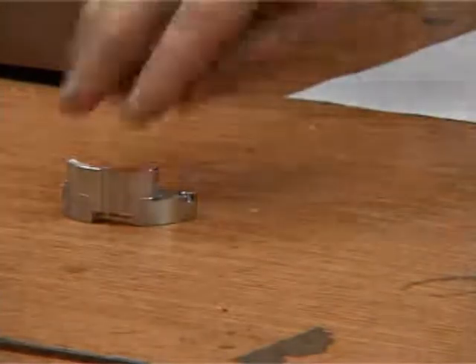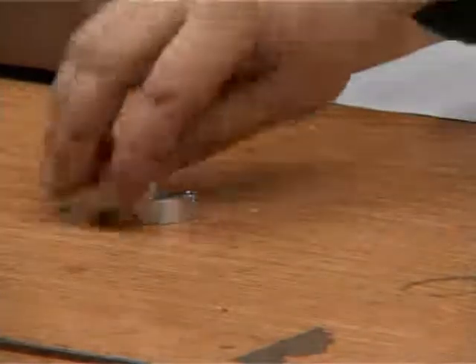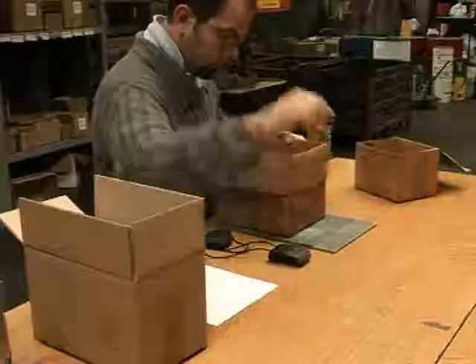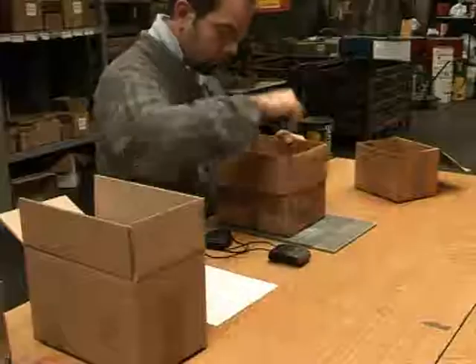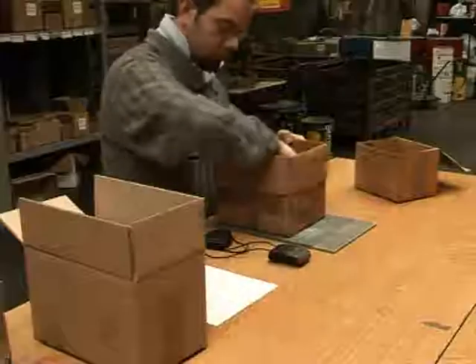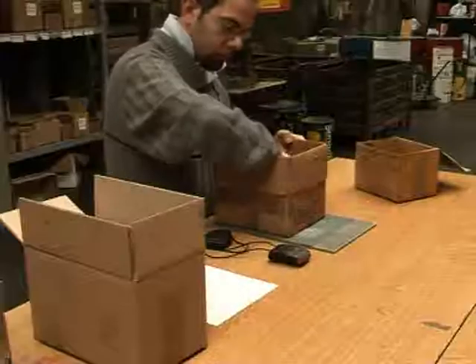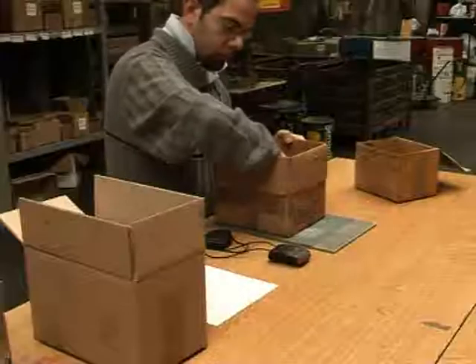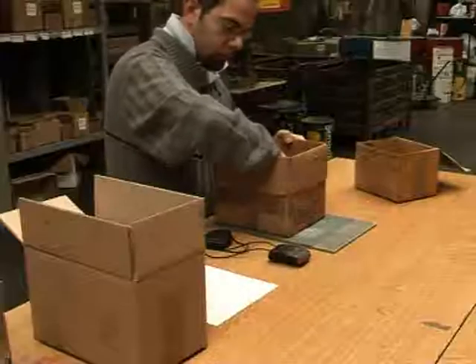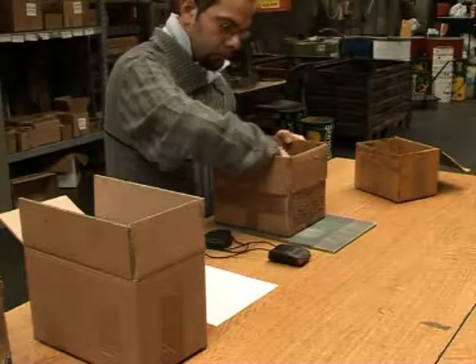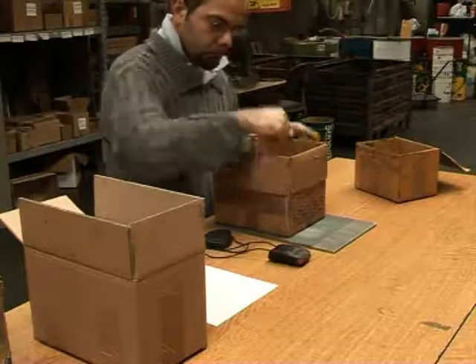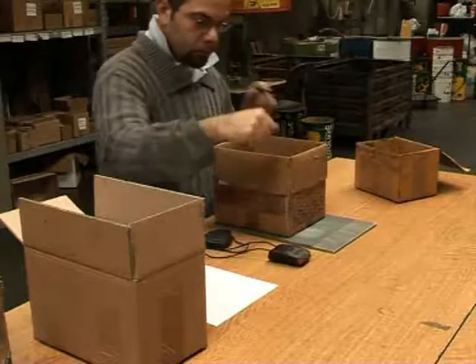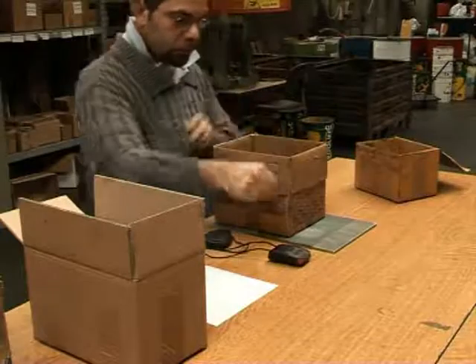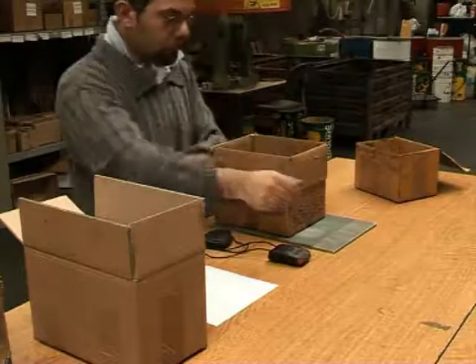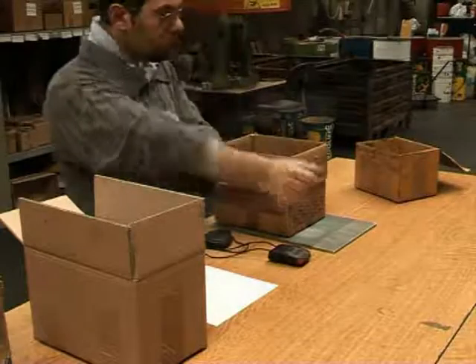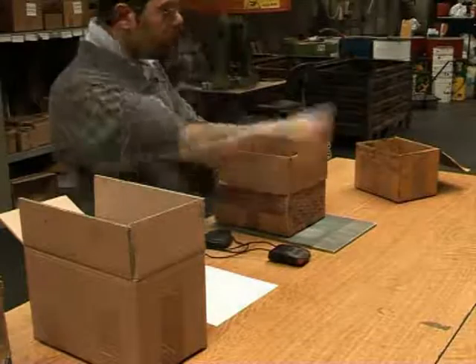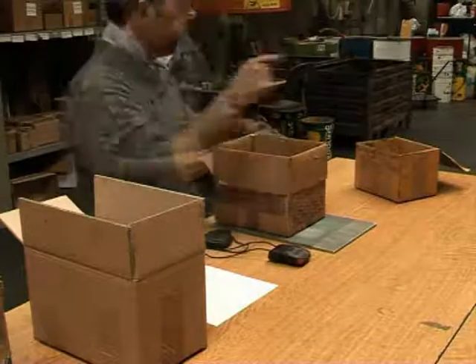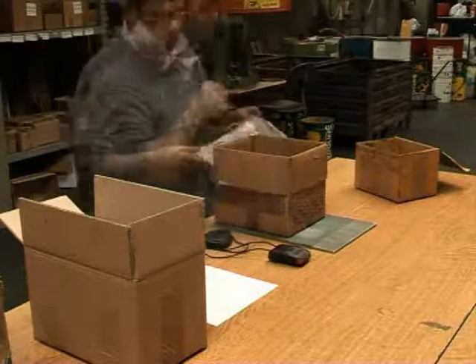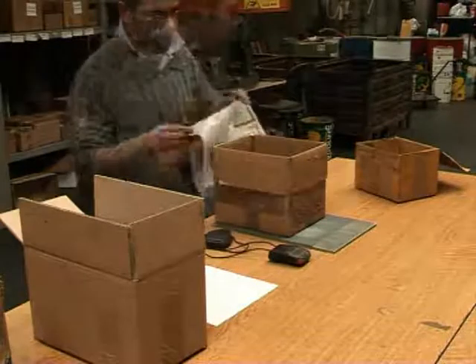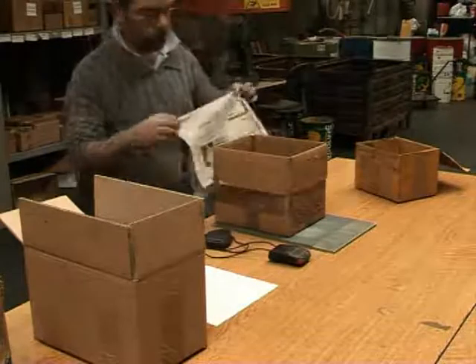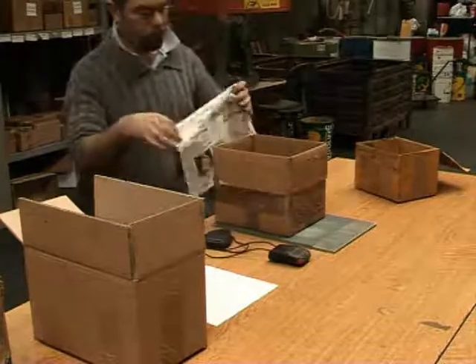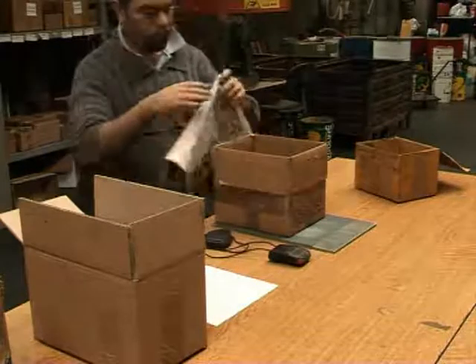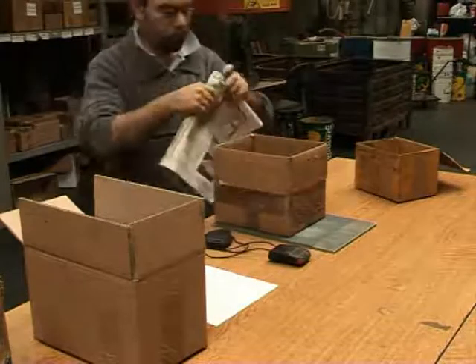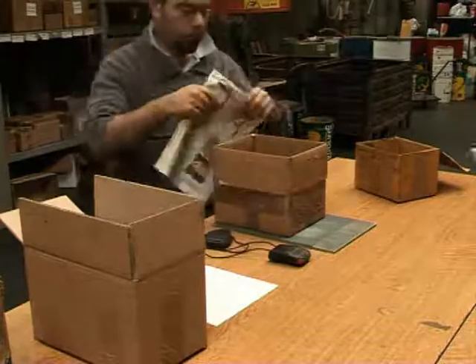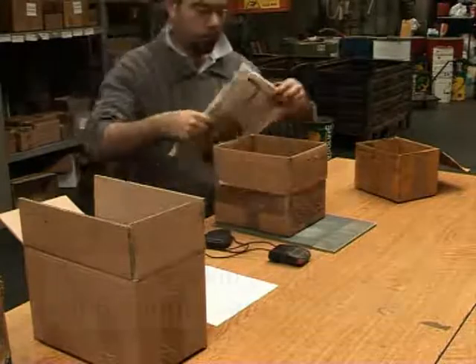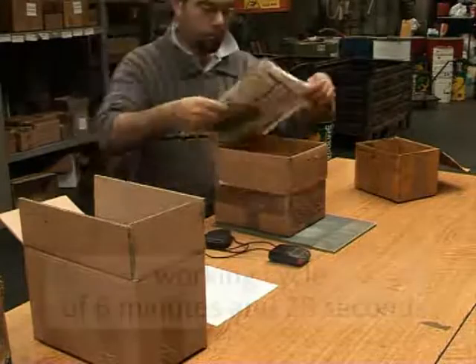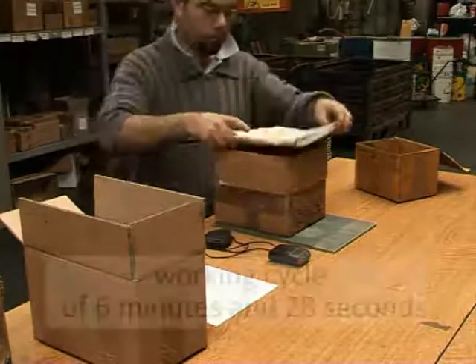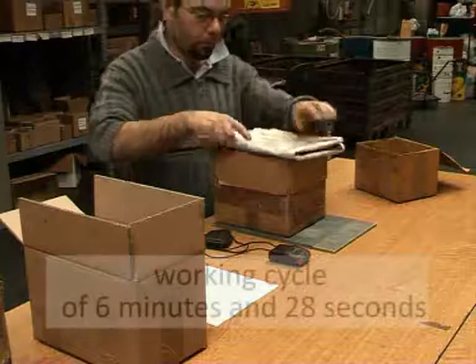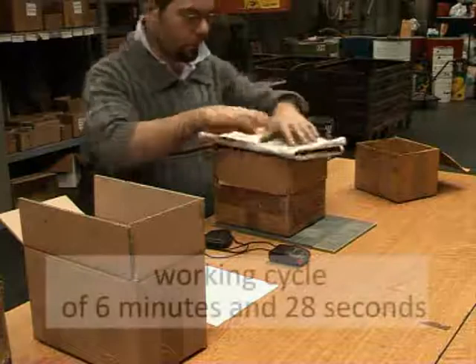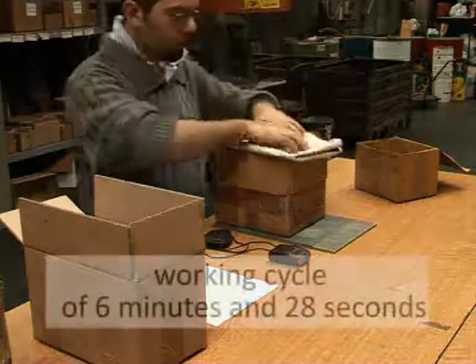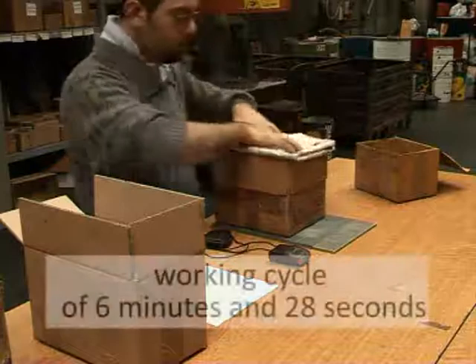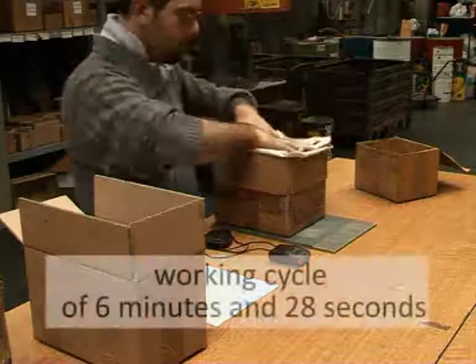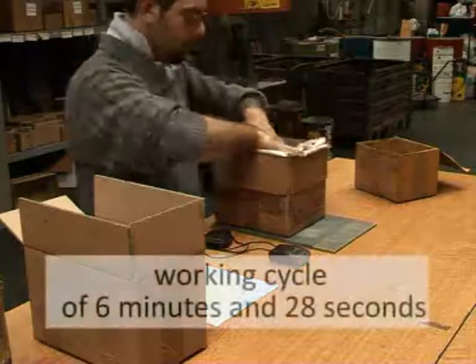The worker took 6 hours and 28 seconds for the entire working cycle.